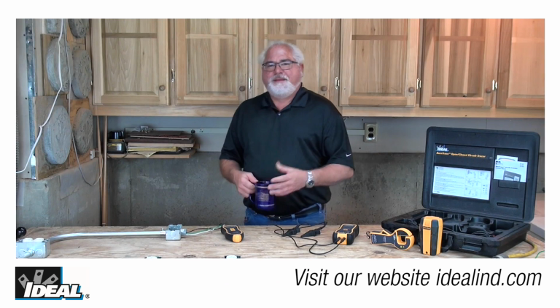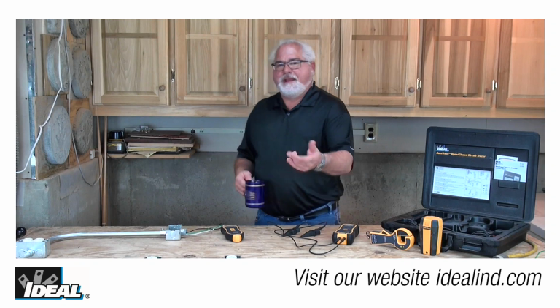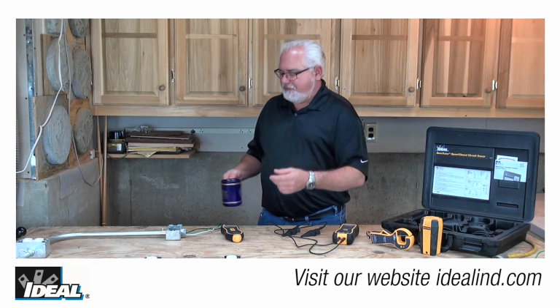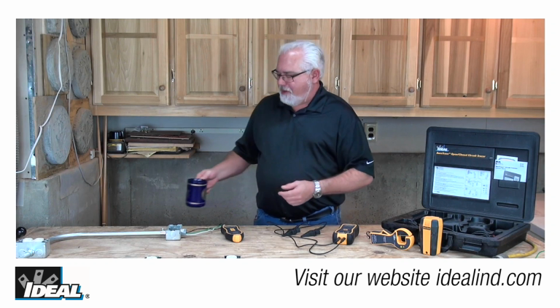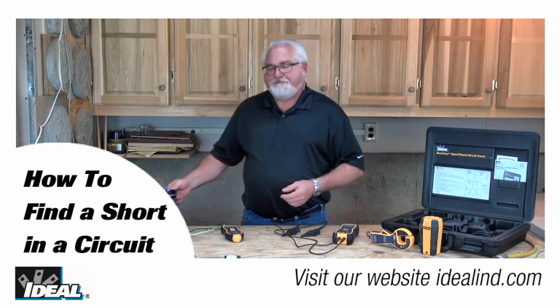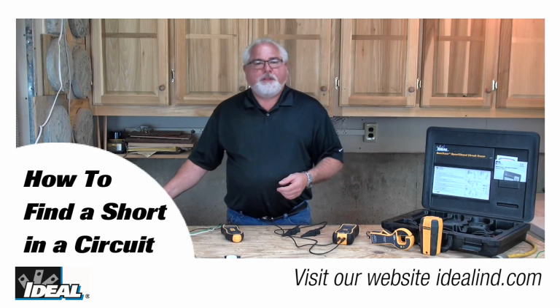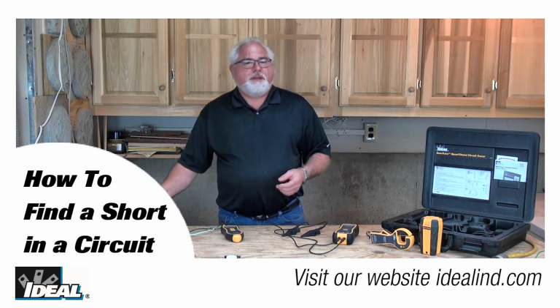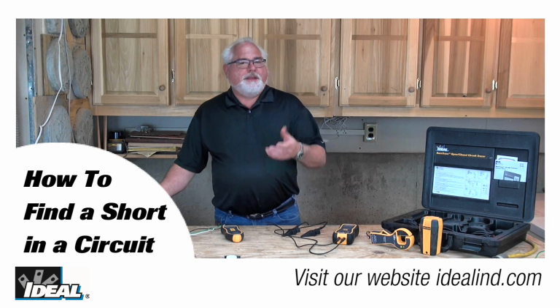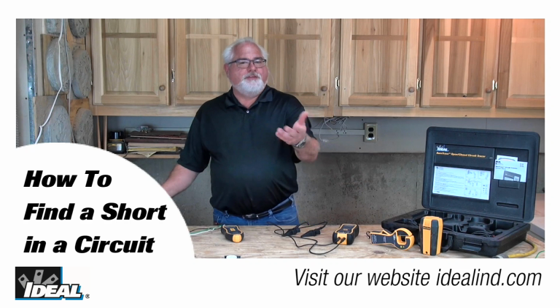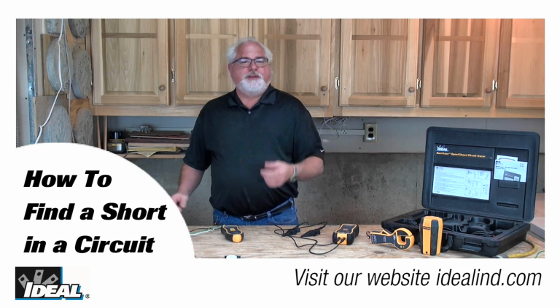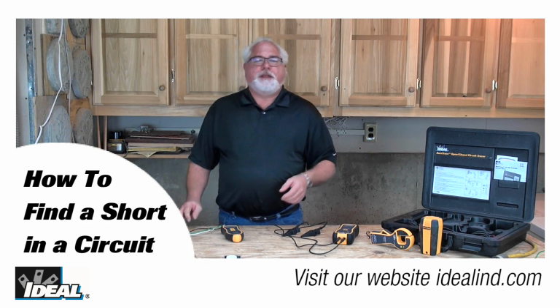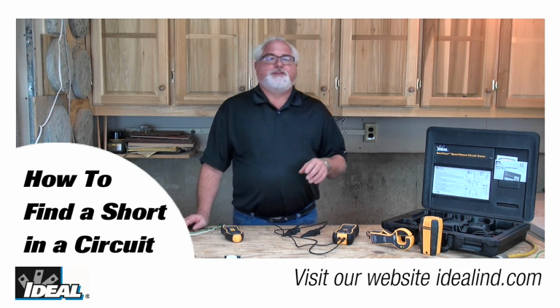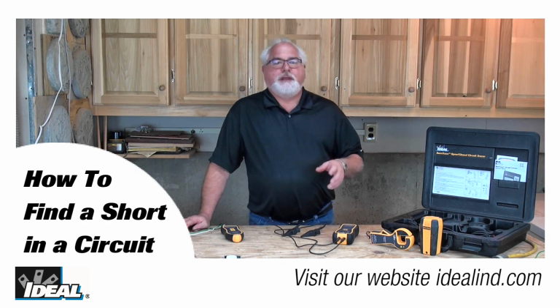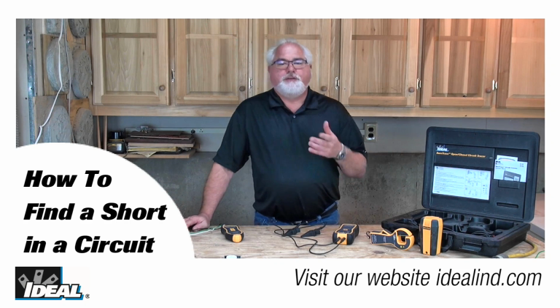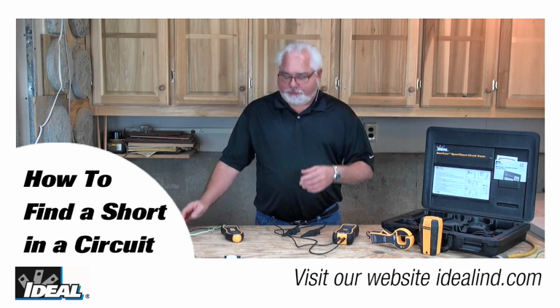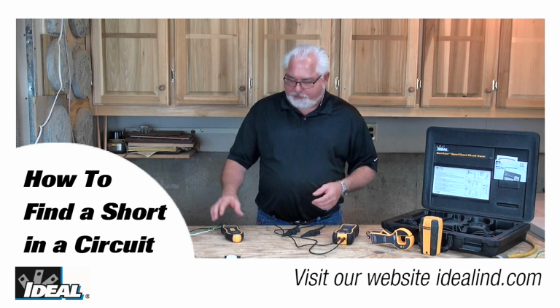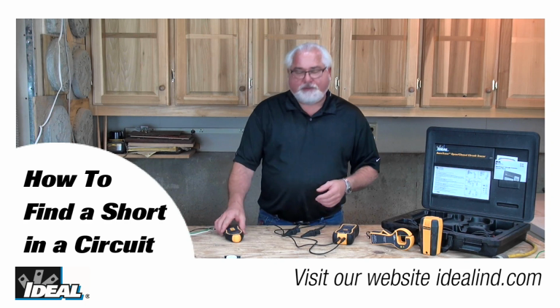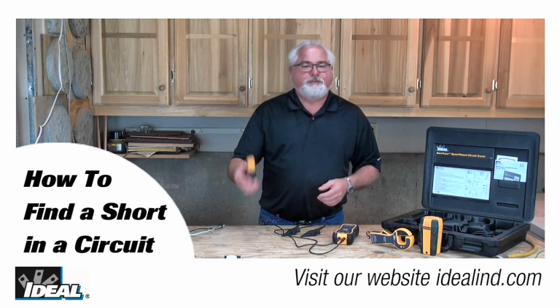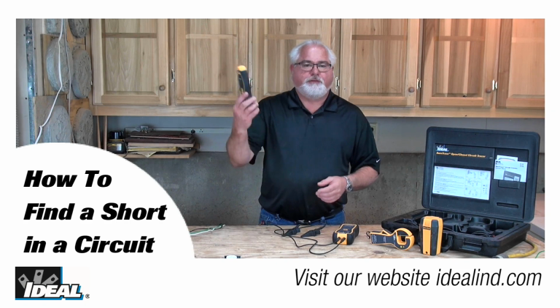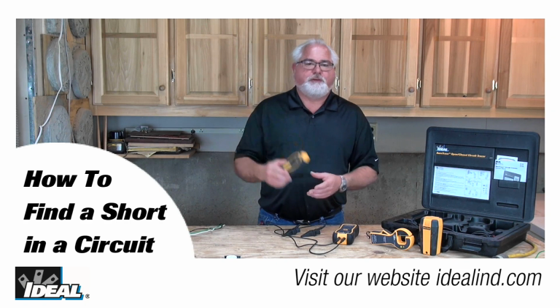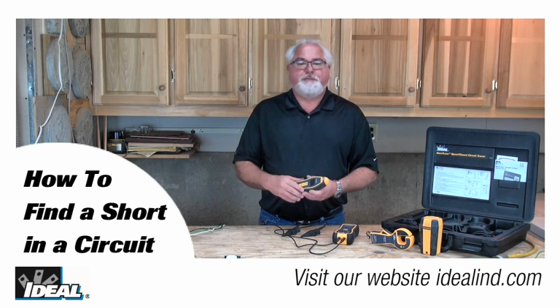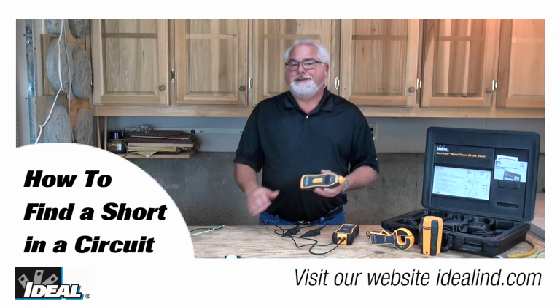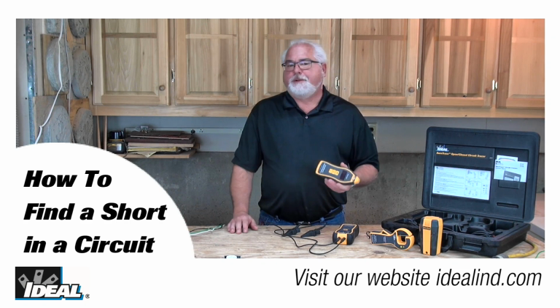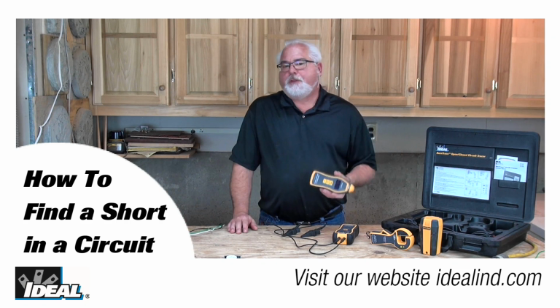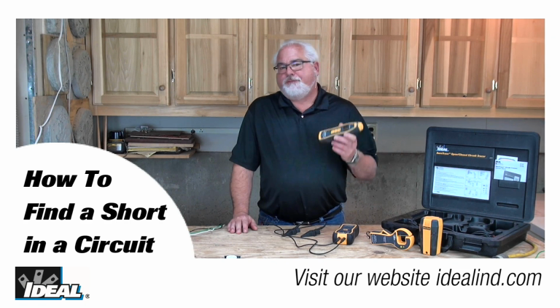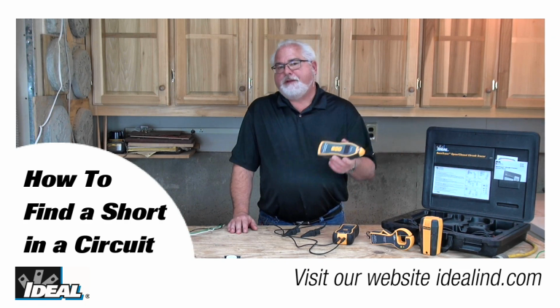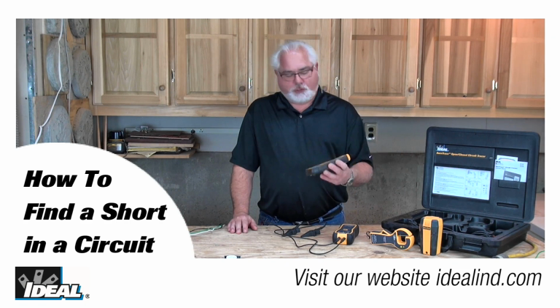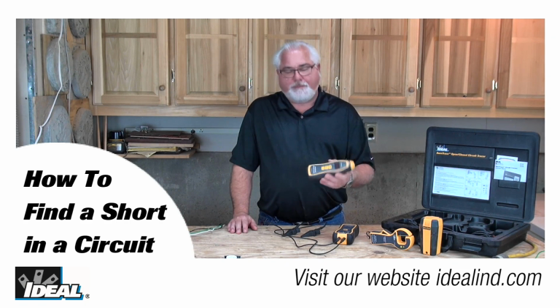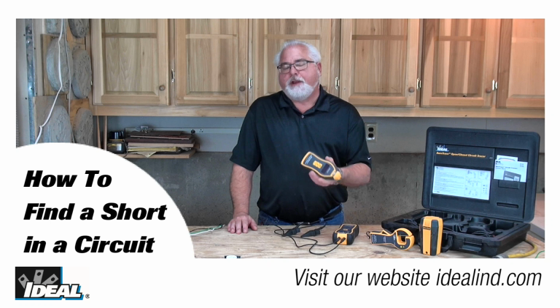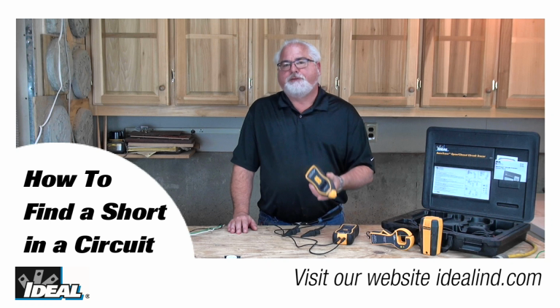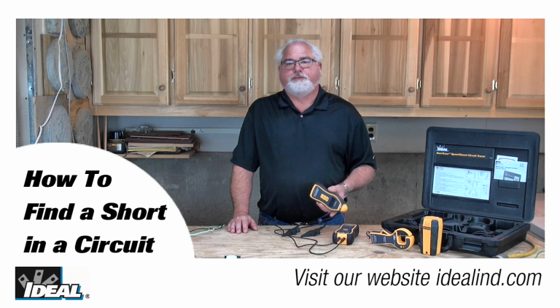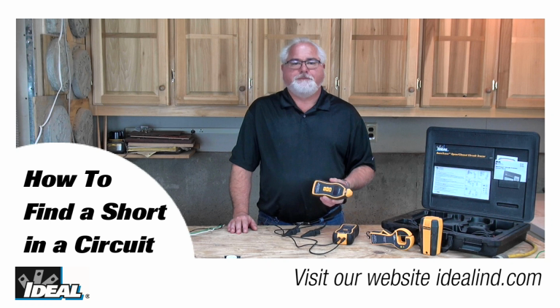Hi guys, it's Ron. In this video, I'm going to show you how to use a SureTrace circuit tracer from Ideal to find a short in an electrical circuit.